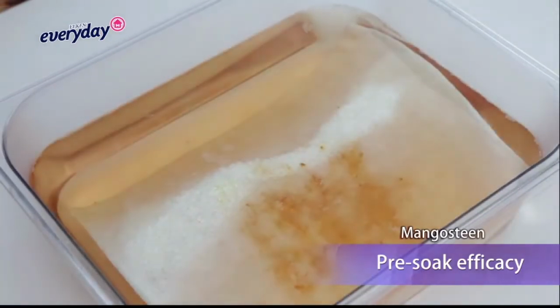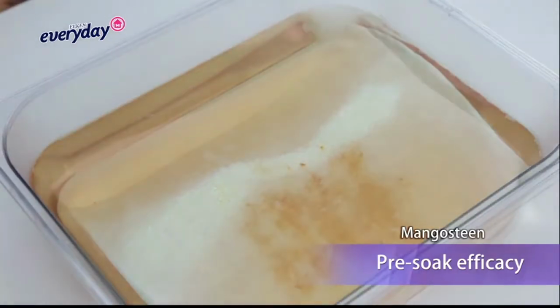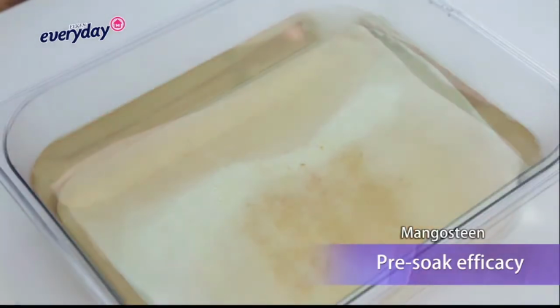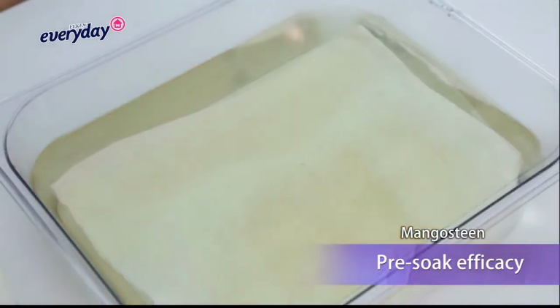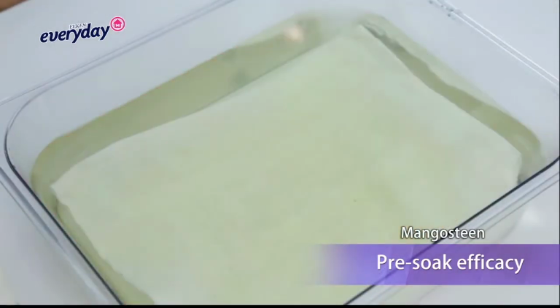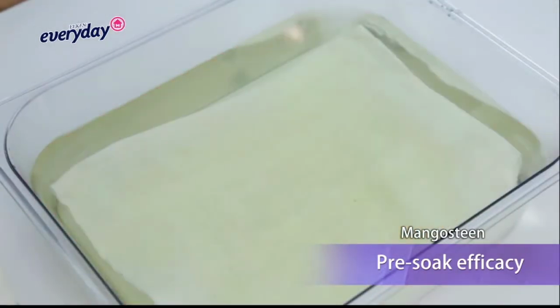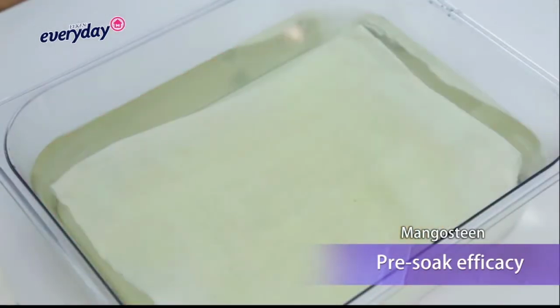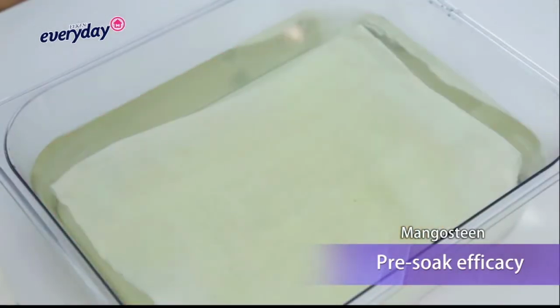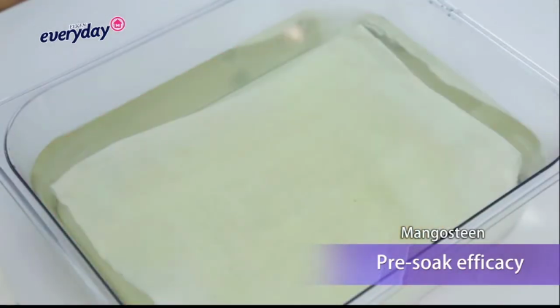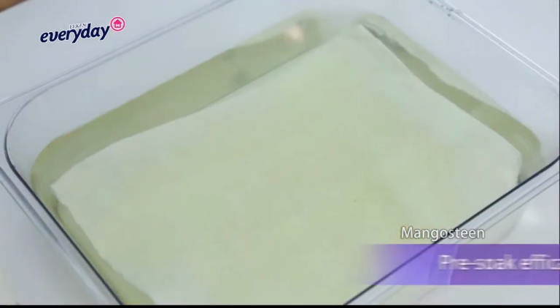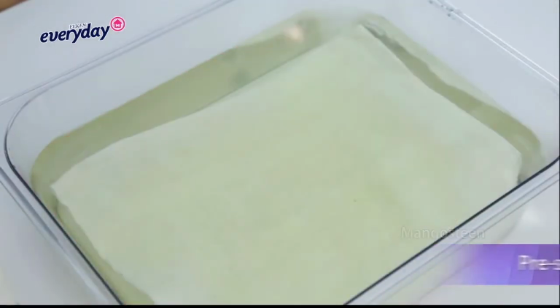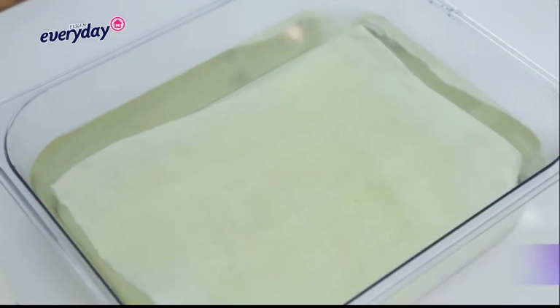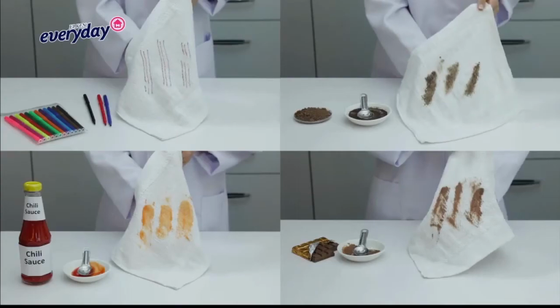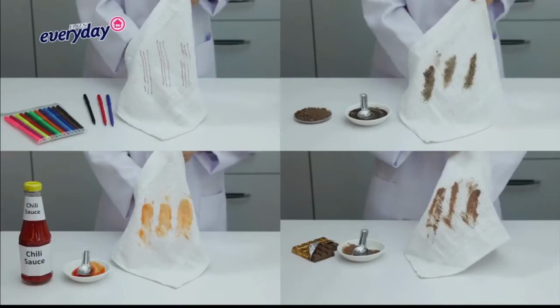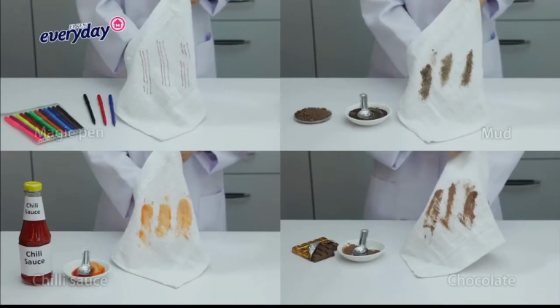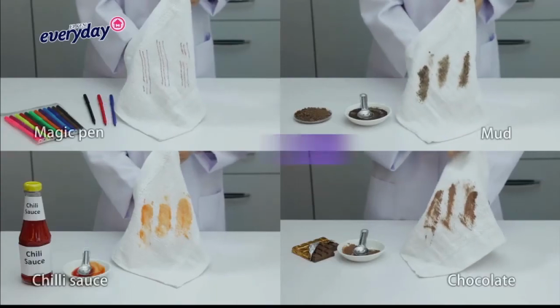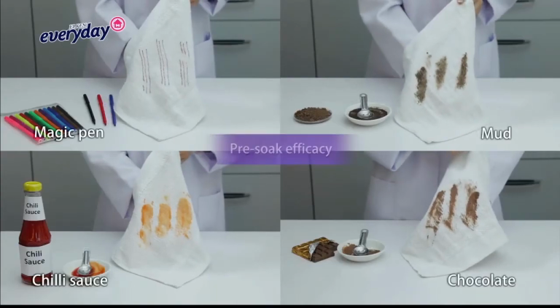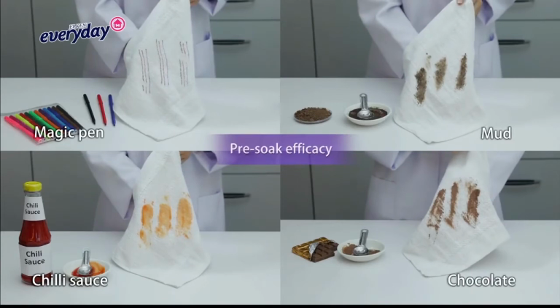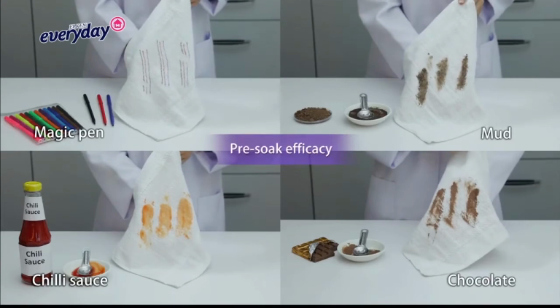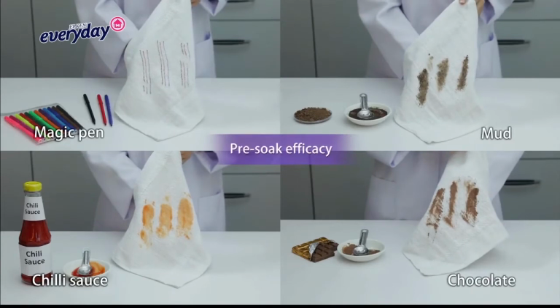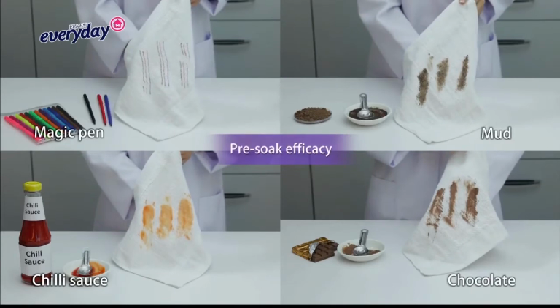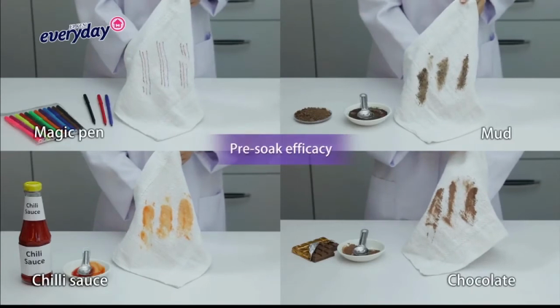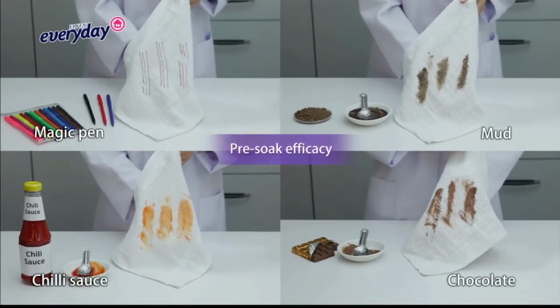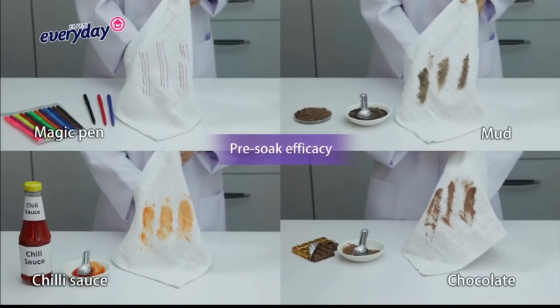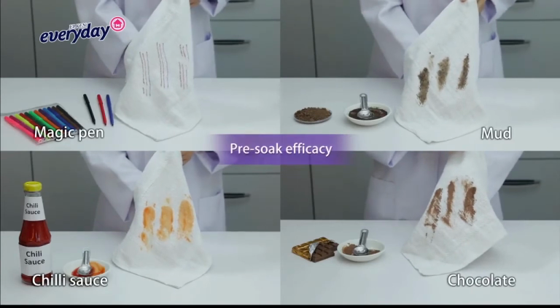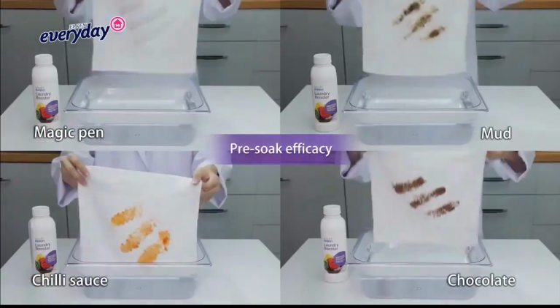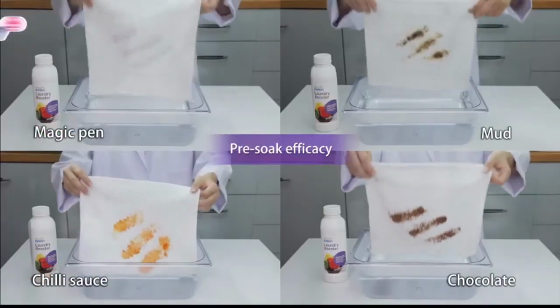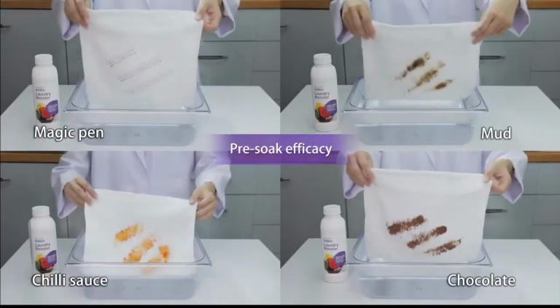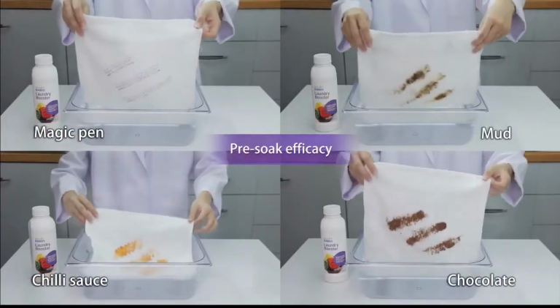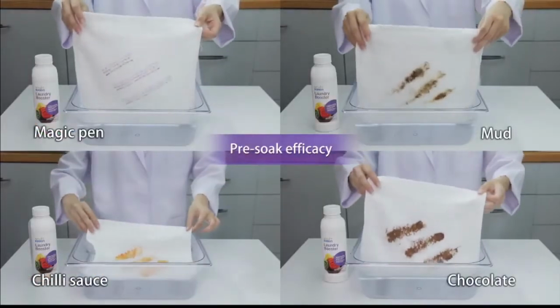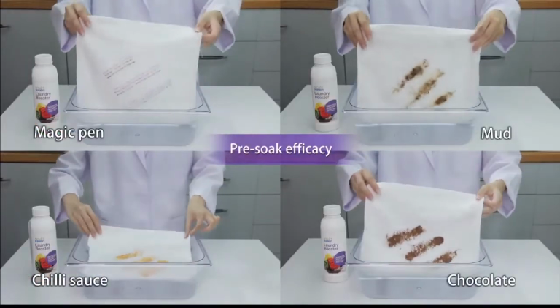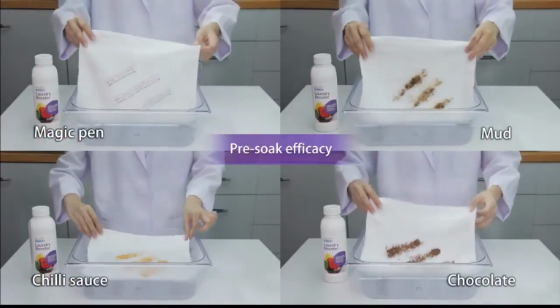Look! The stain is gone! Let's continue testing with other types of stains.